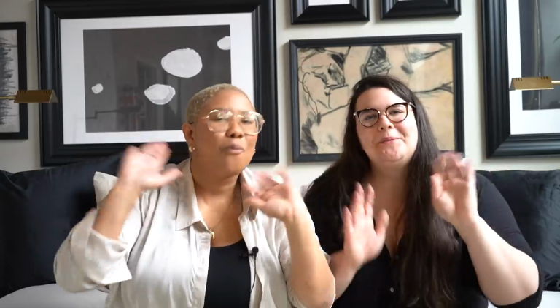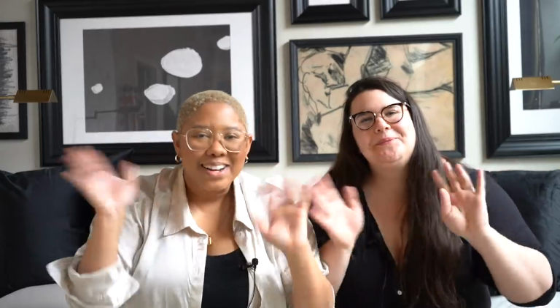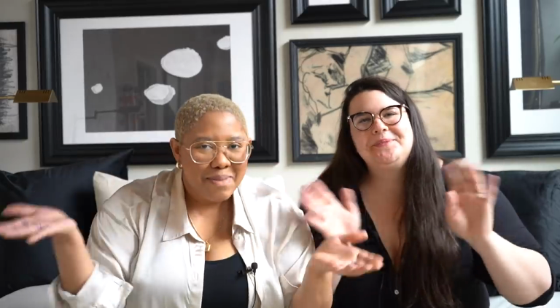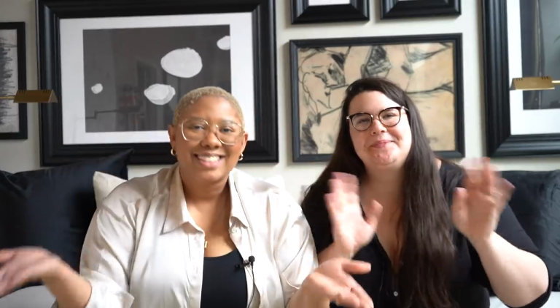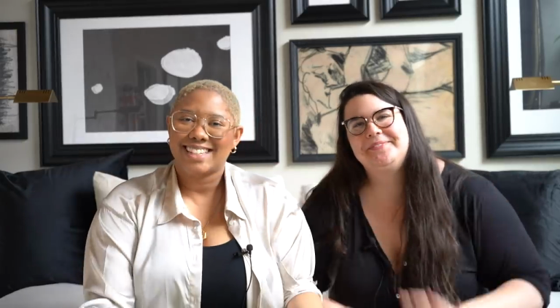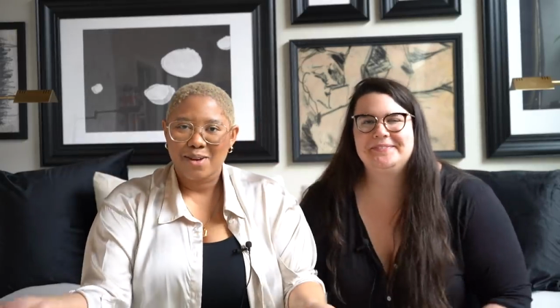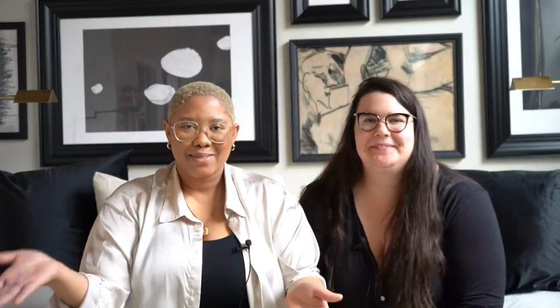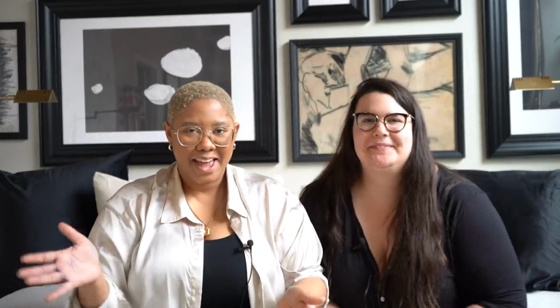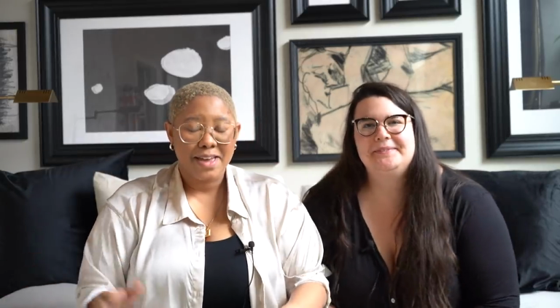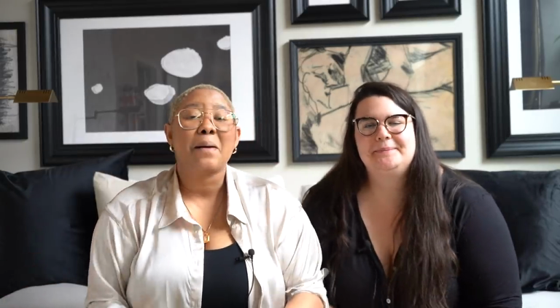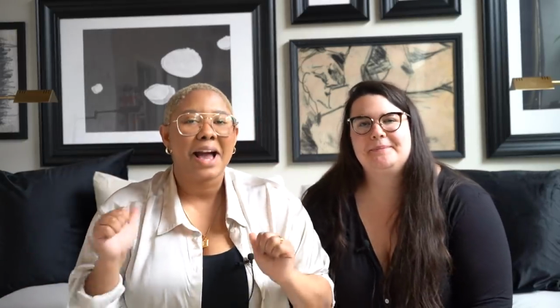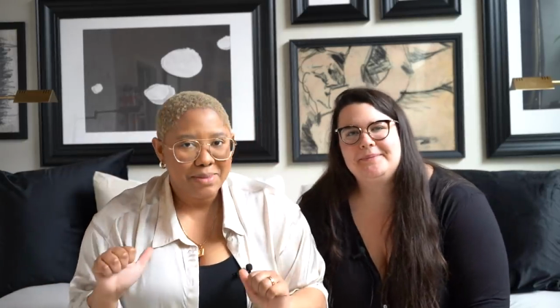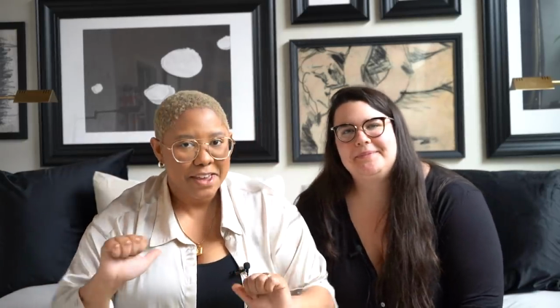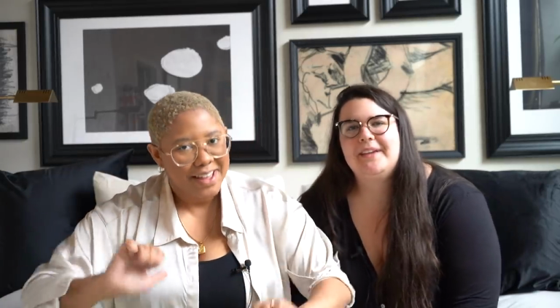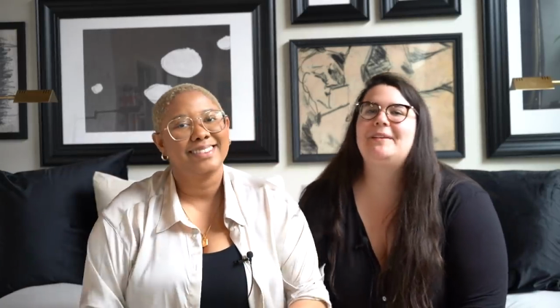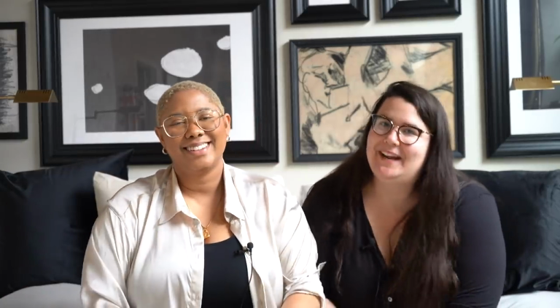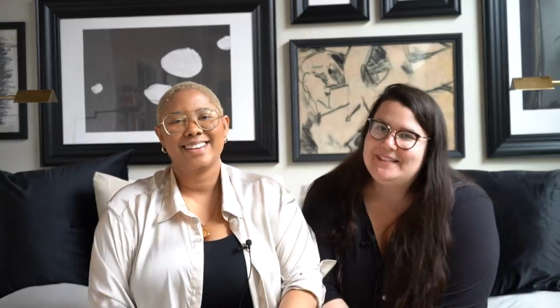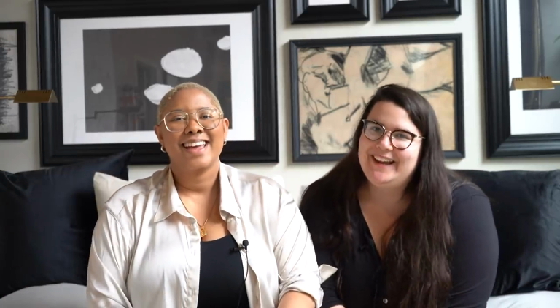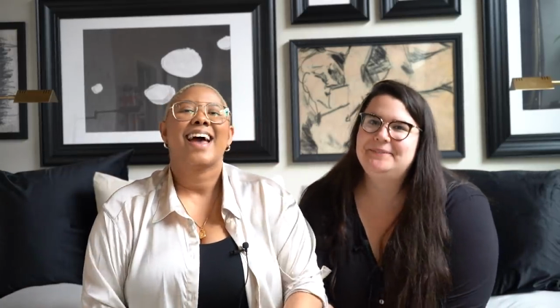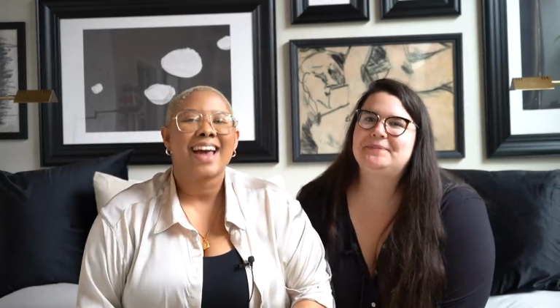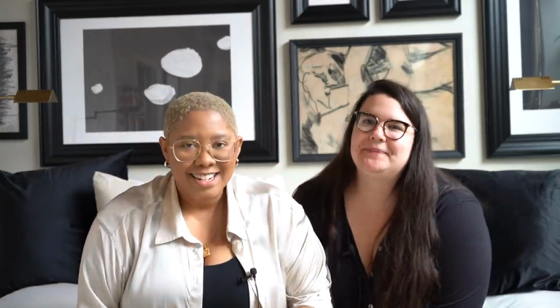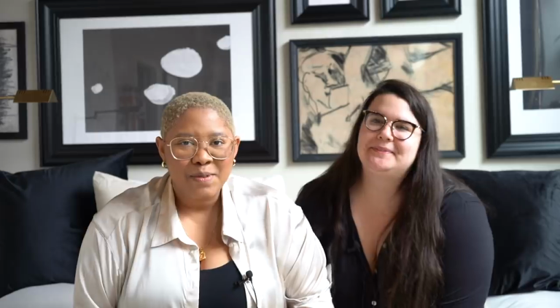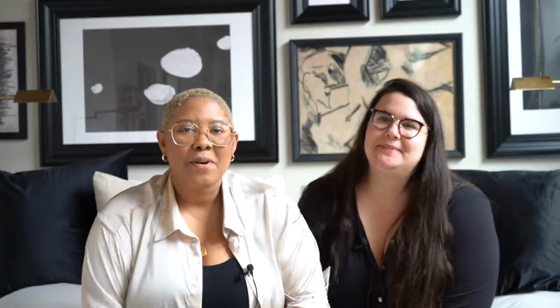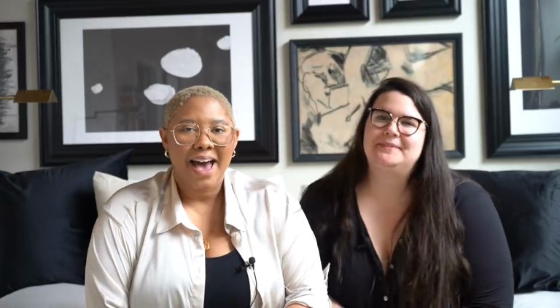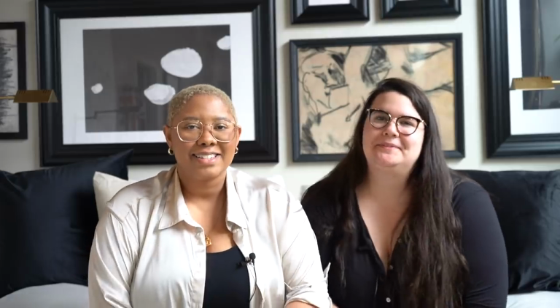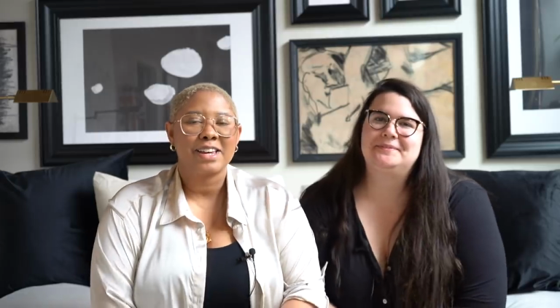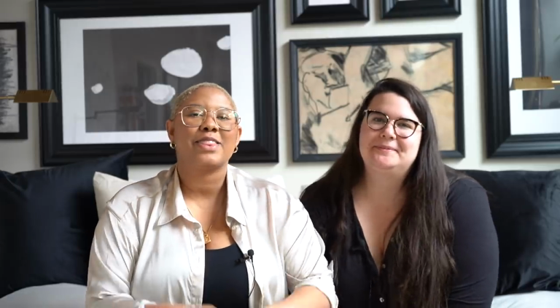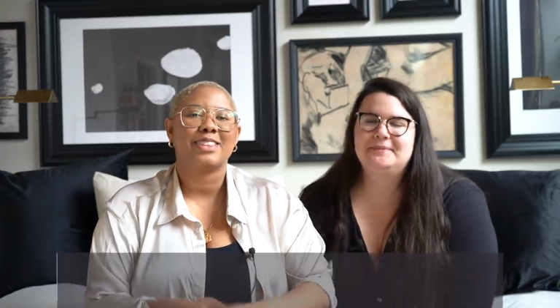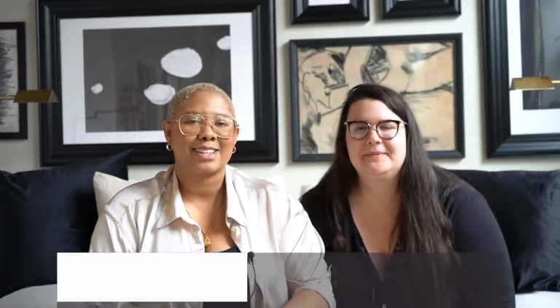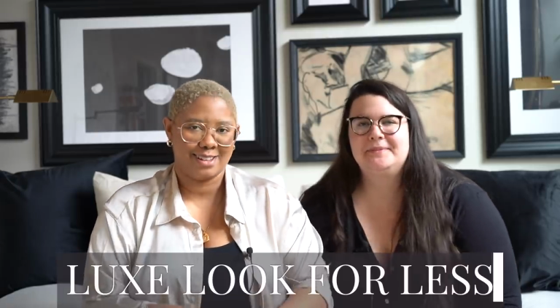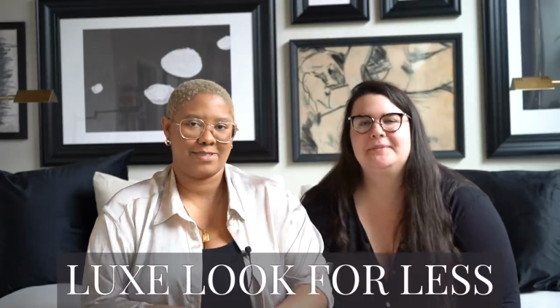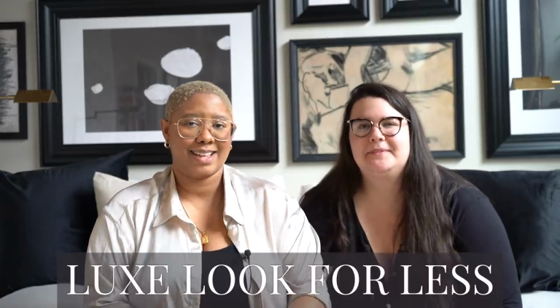Welcome back to DIY with KB. My name is Kiva. My name is Anne. And I teach people how to achieve the luxe look for less.